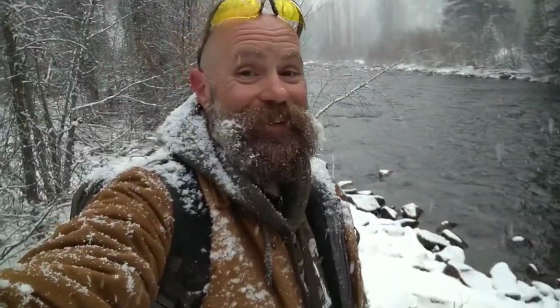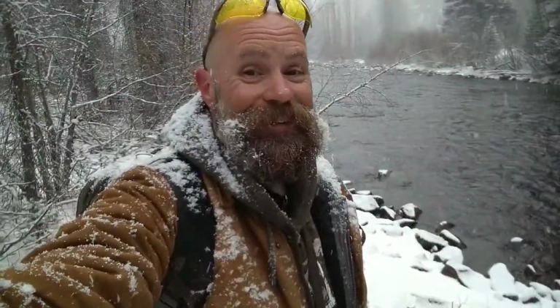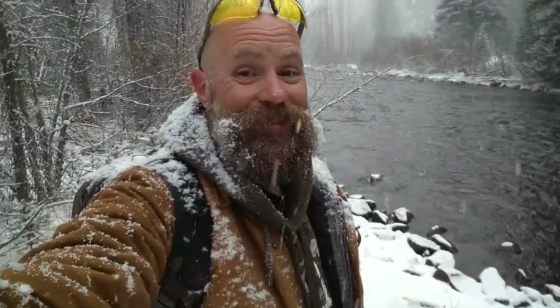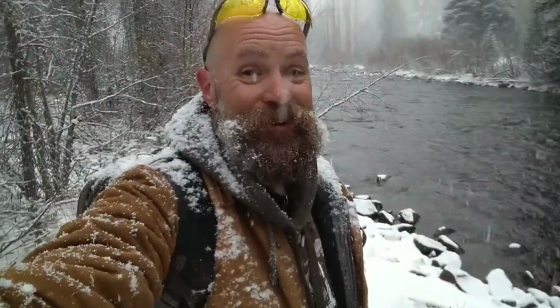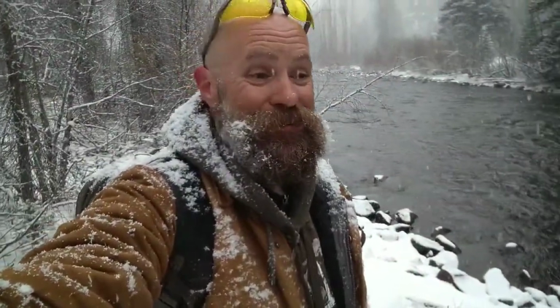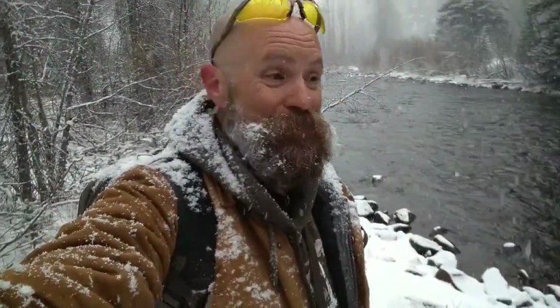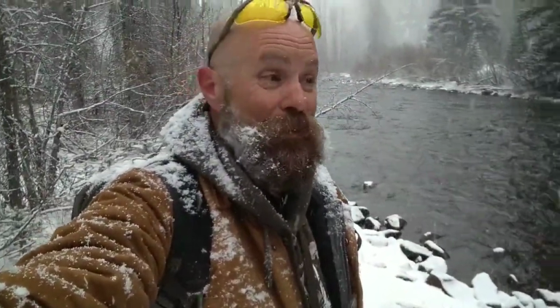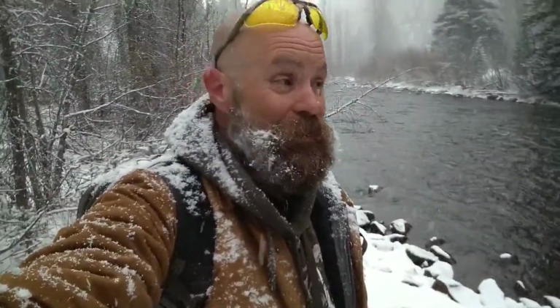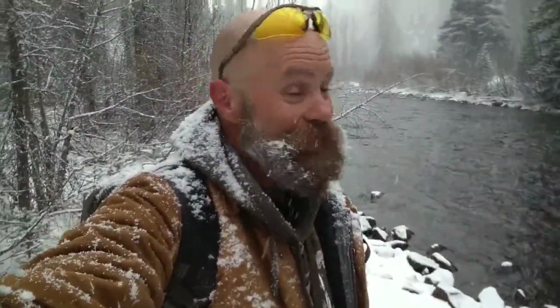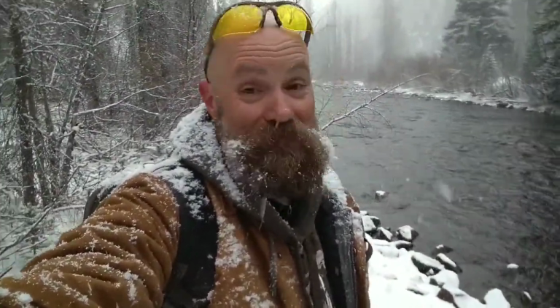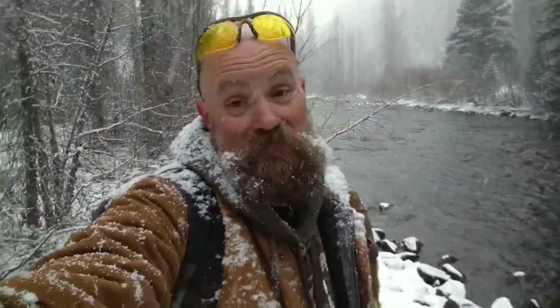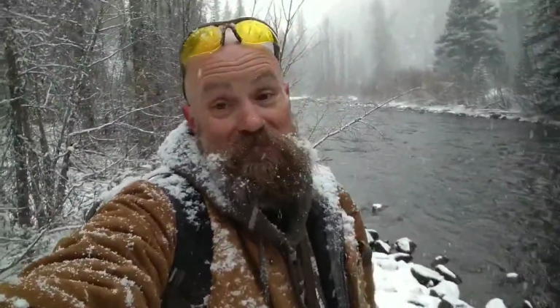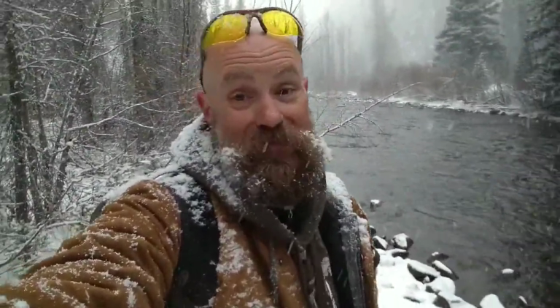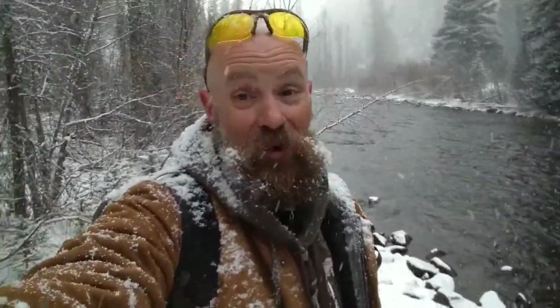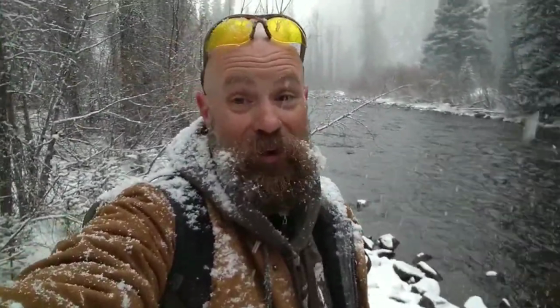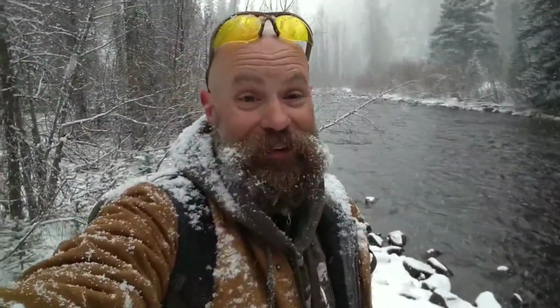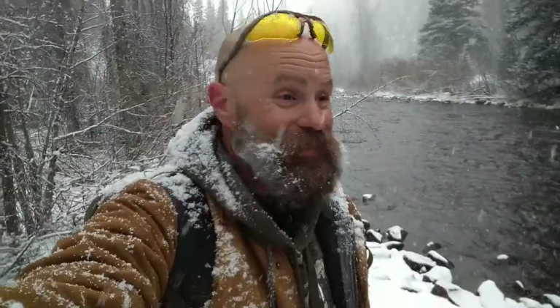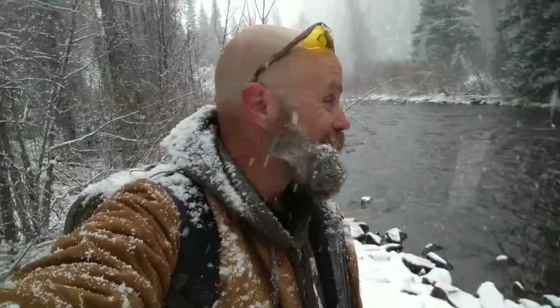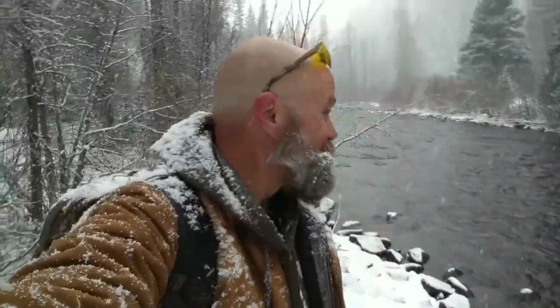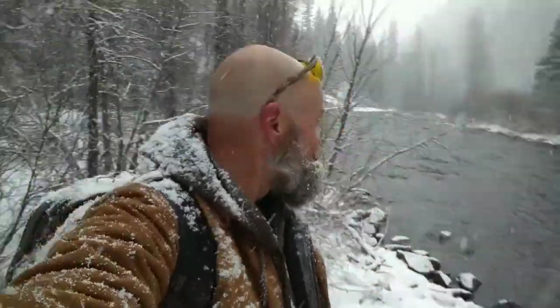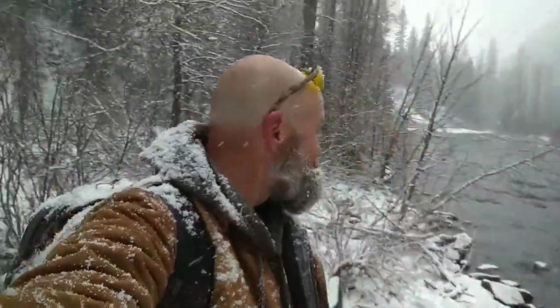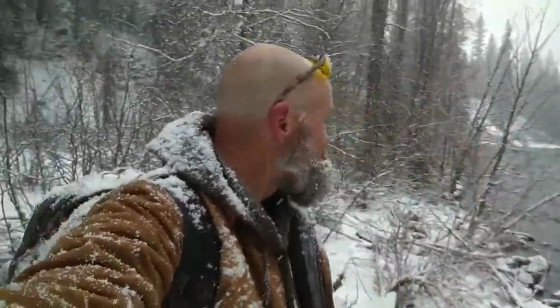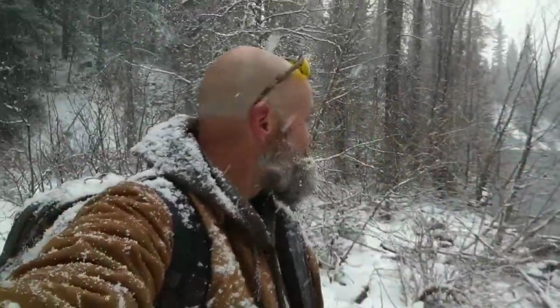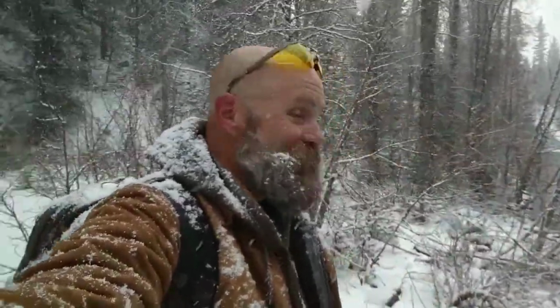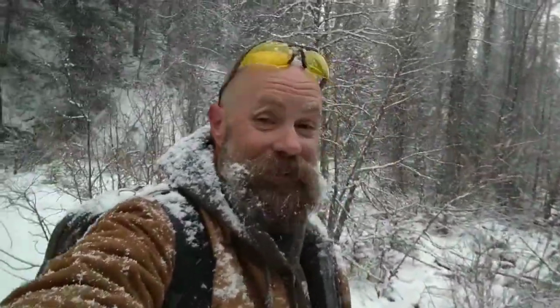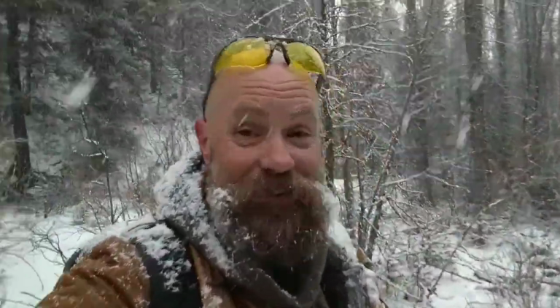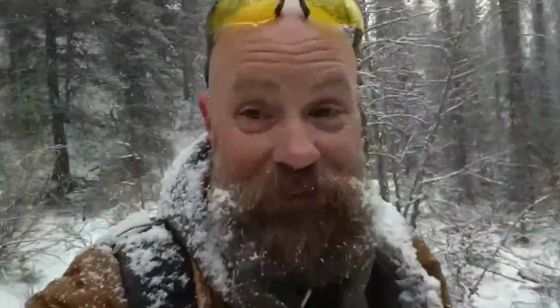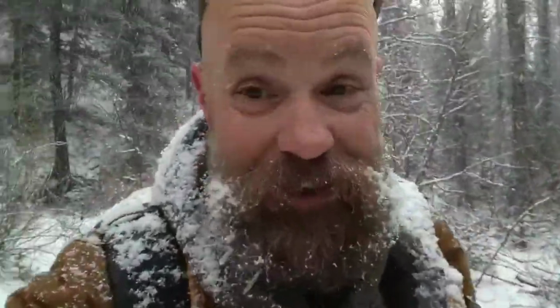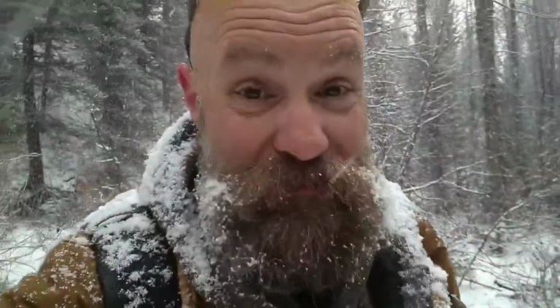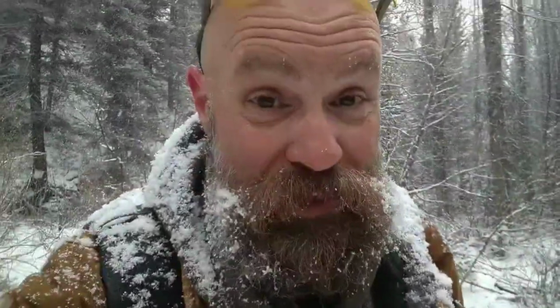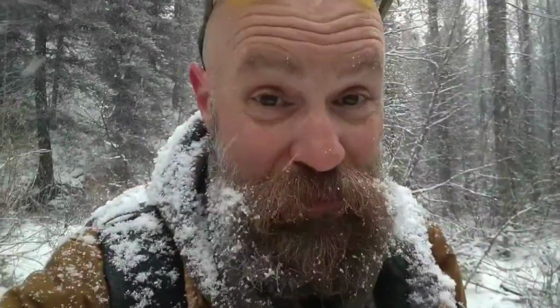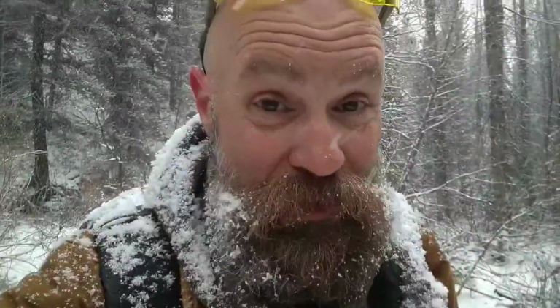It's snowing some more. Oh well, I've been in worse.